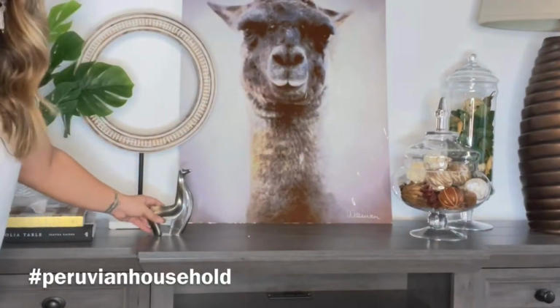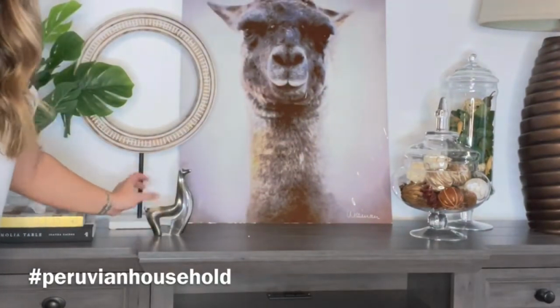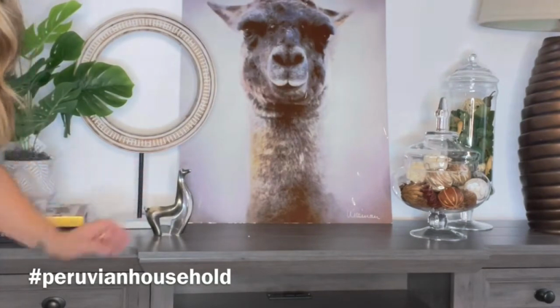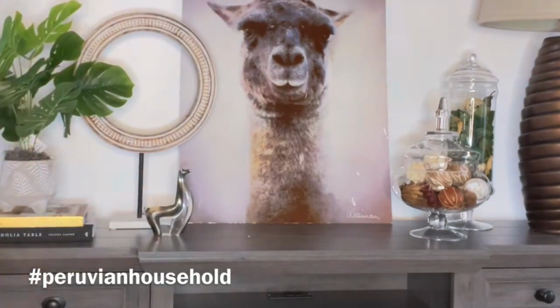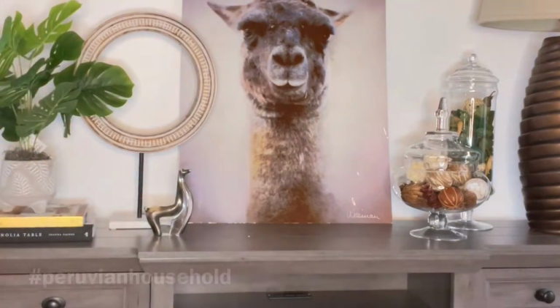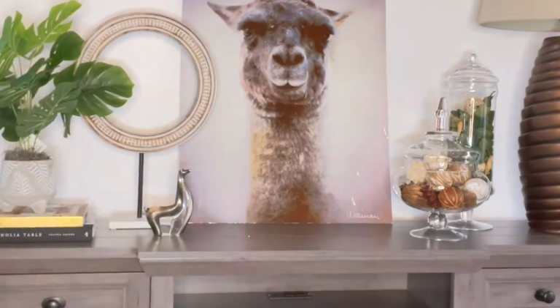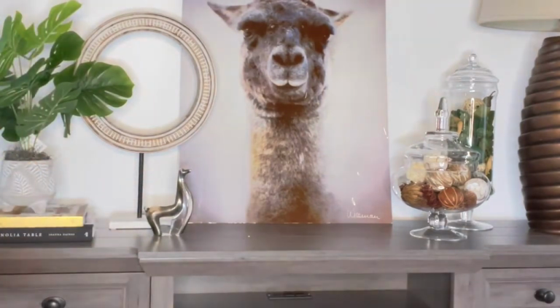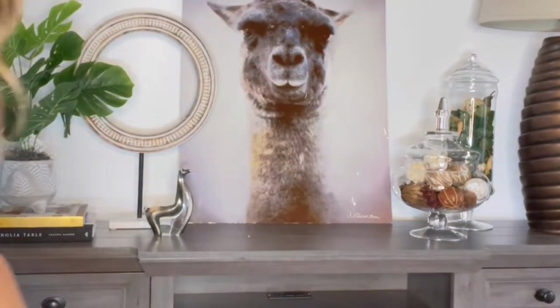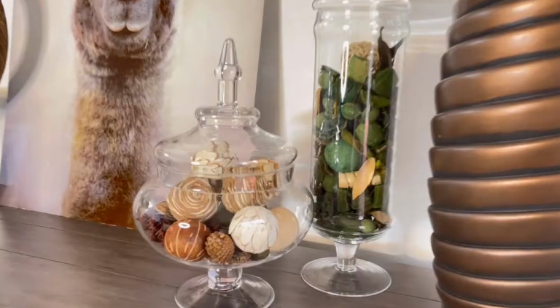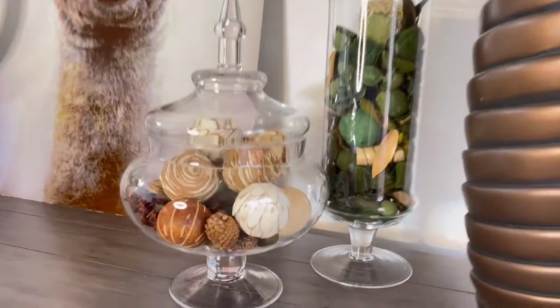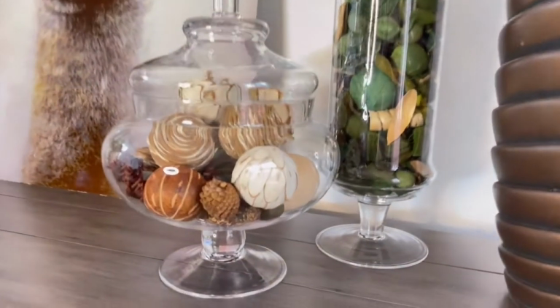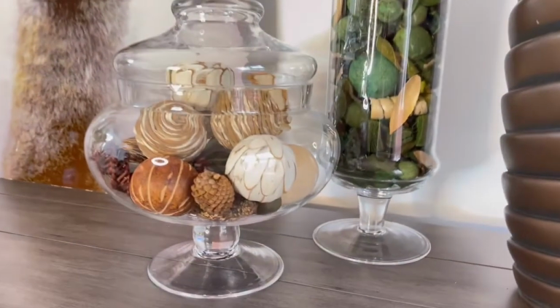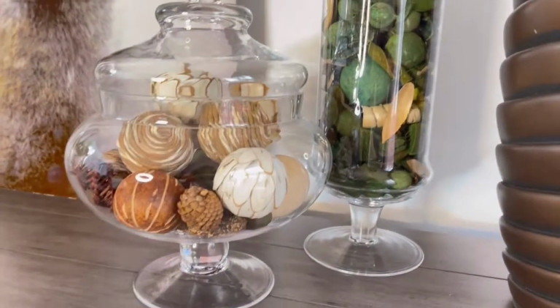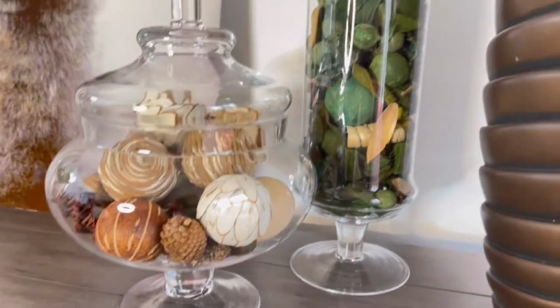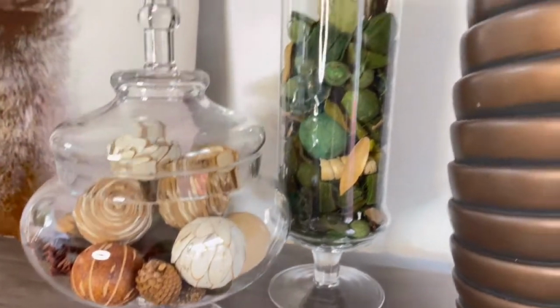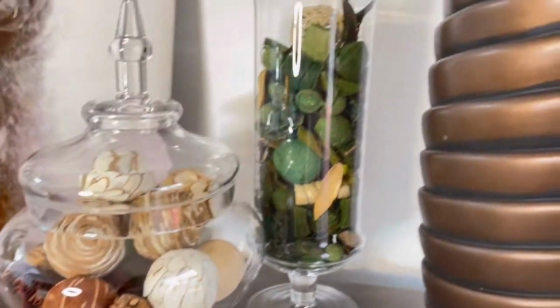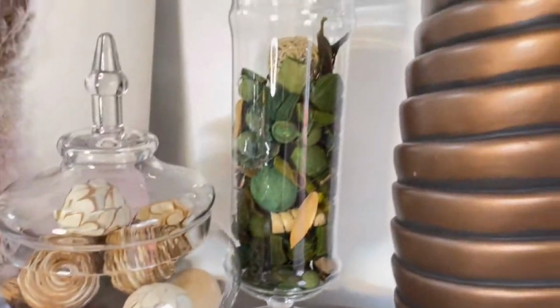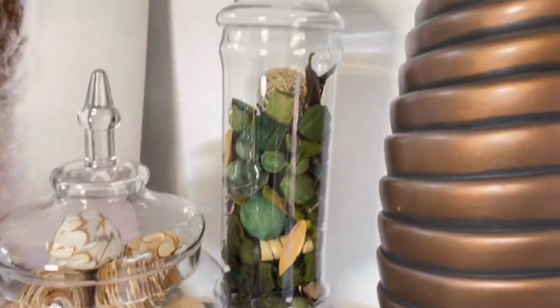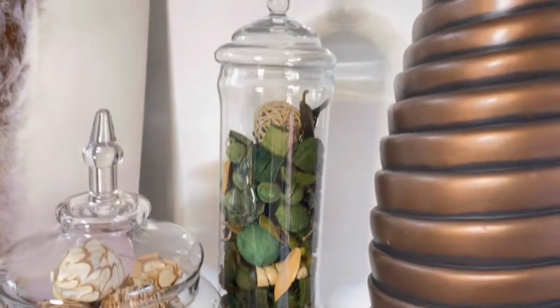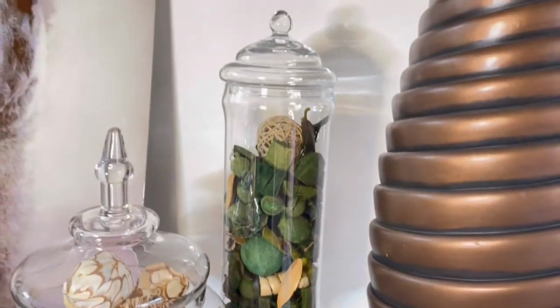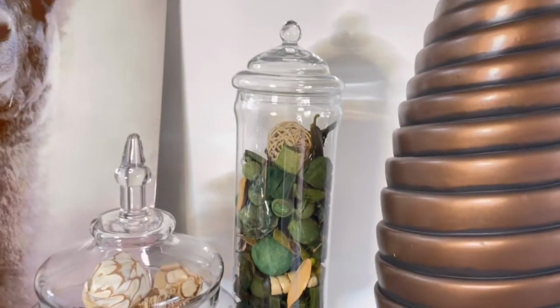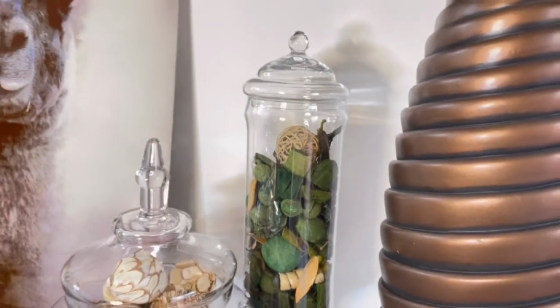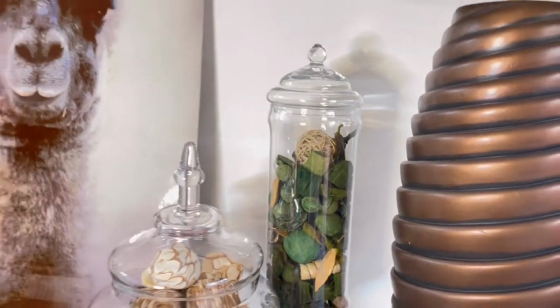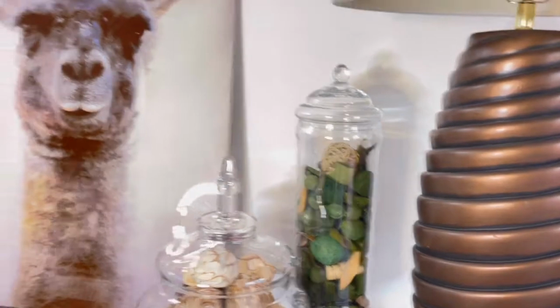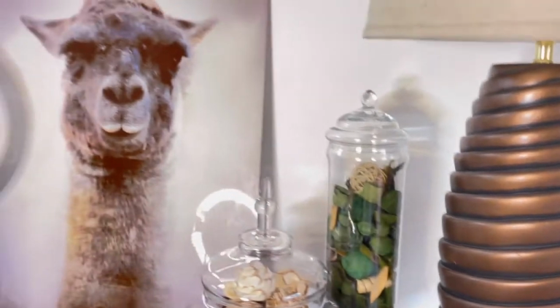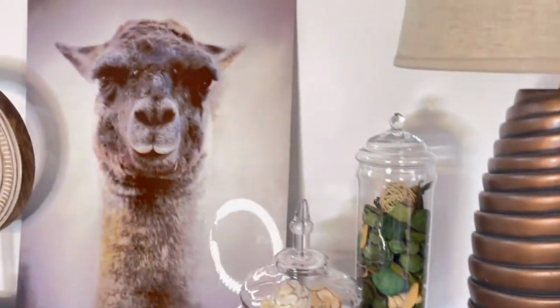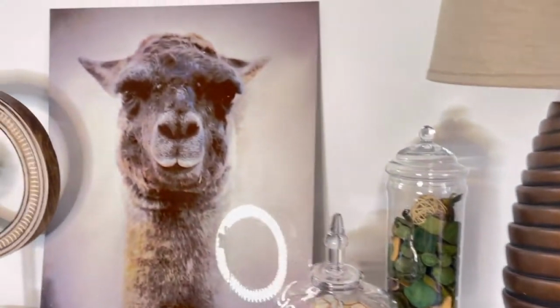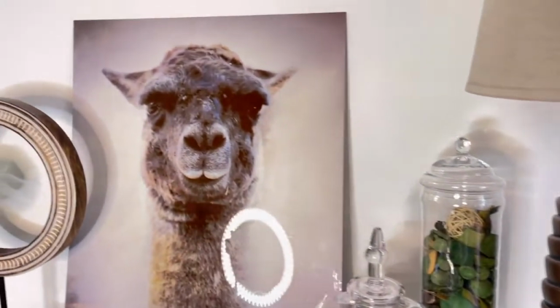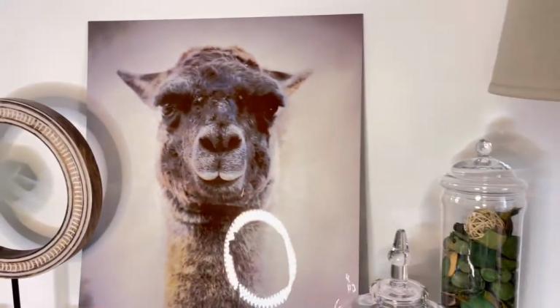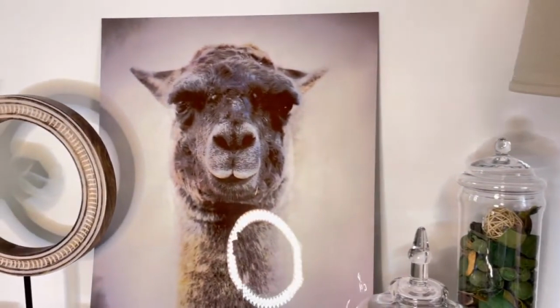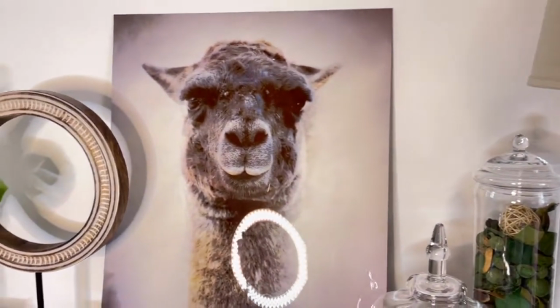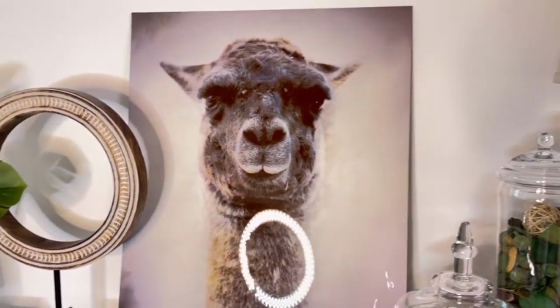And just like that, this dining room is complete! I'm going to show you the before and after now.